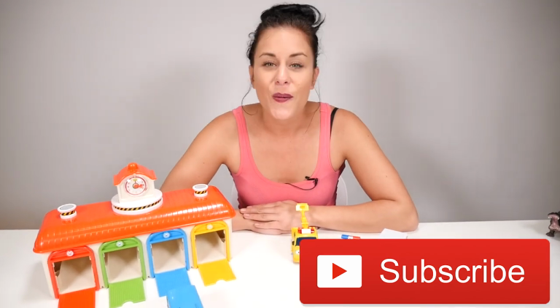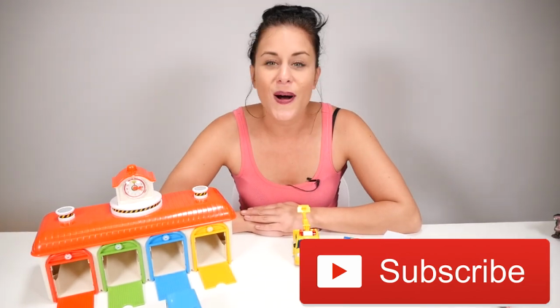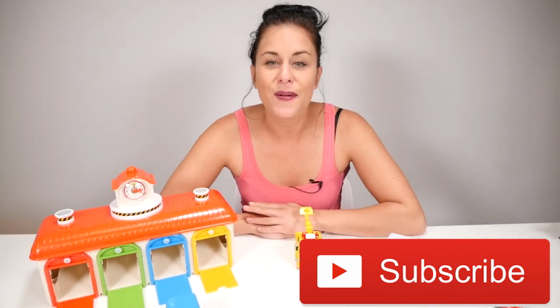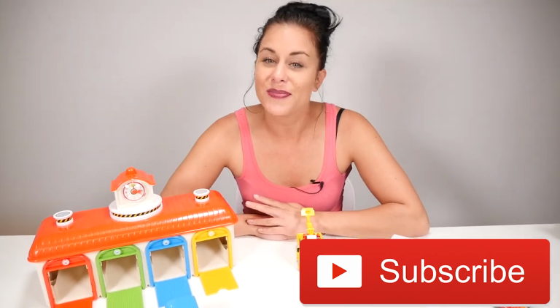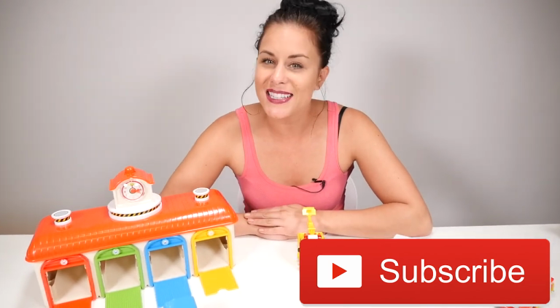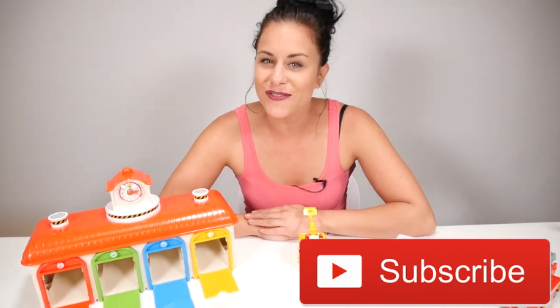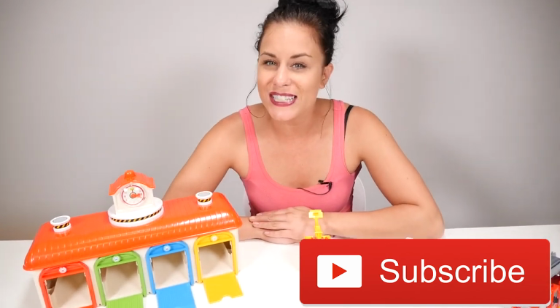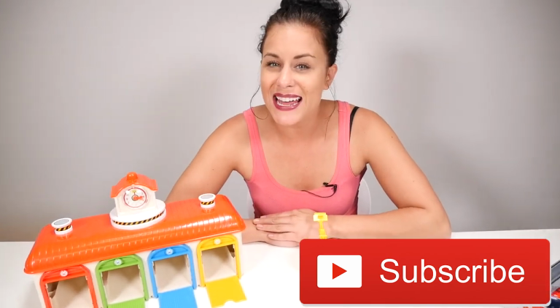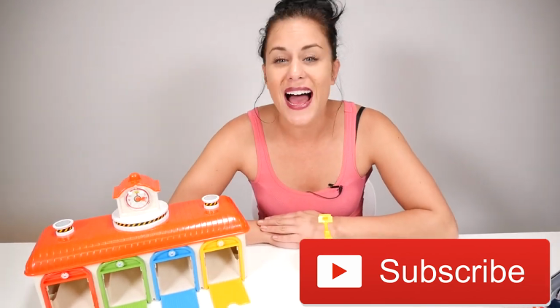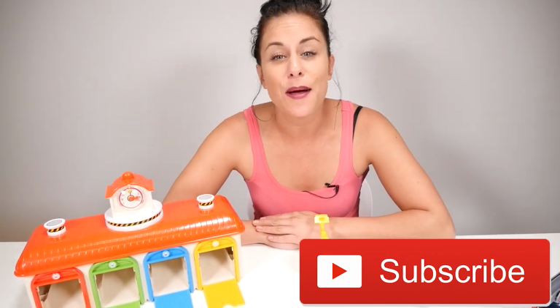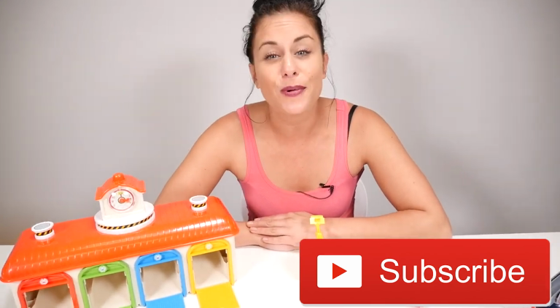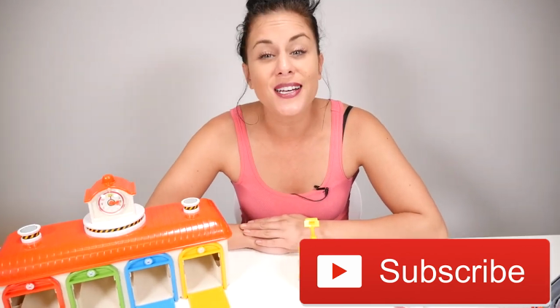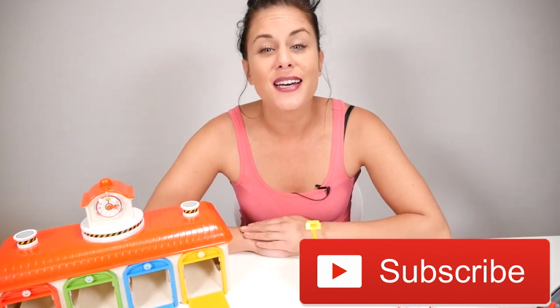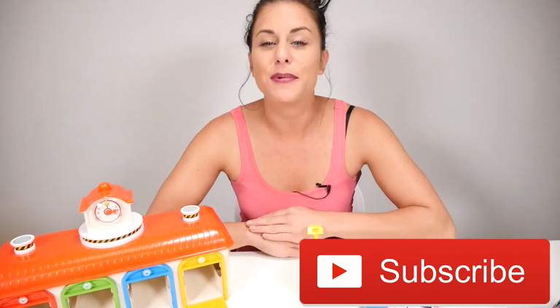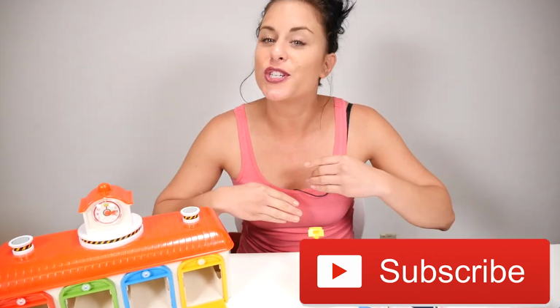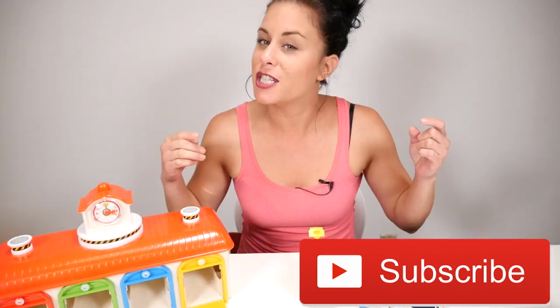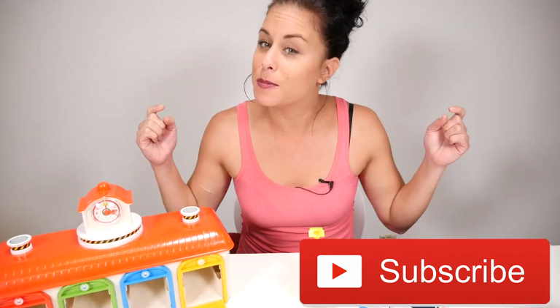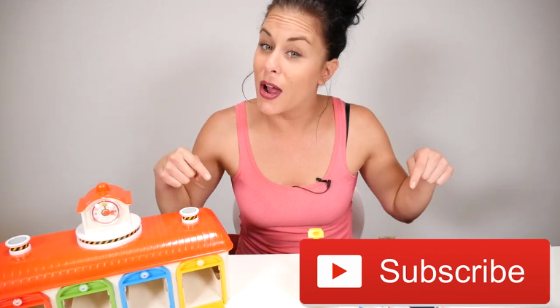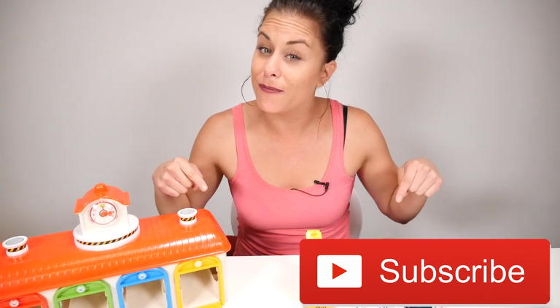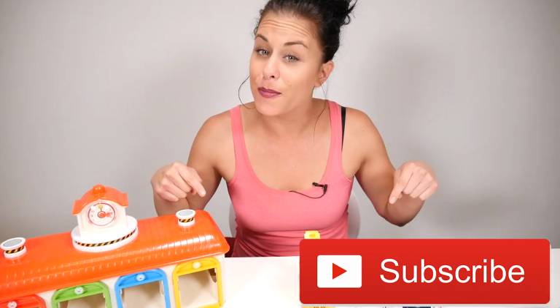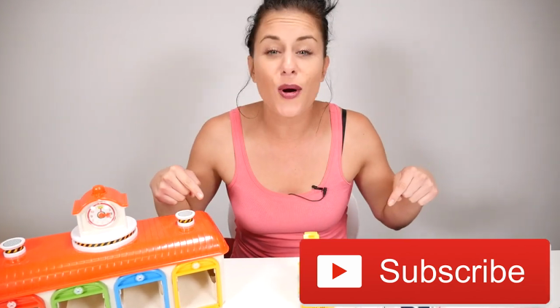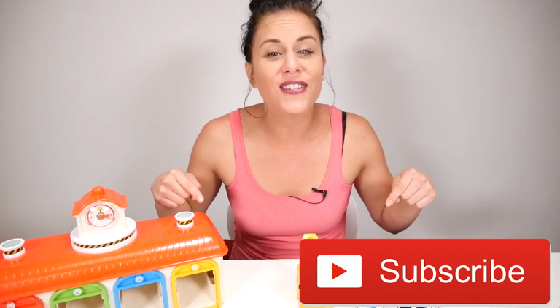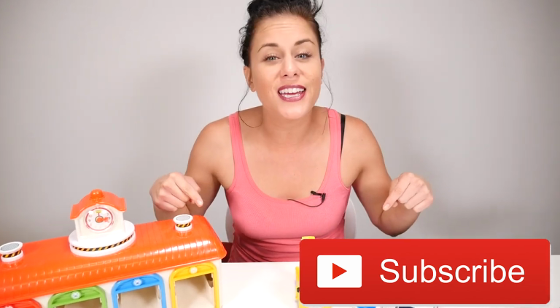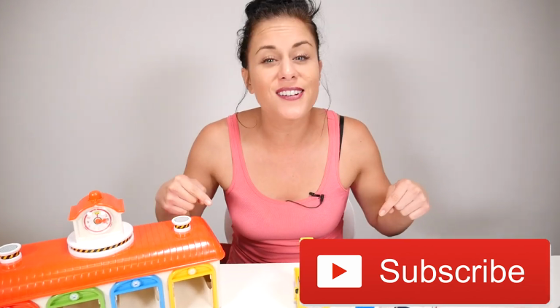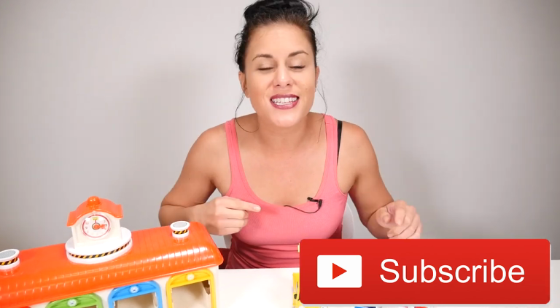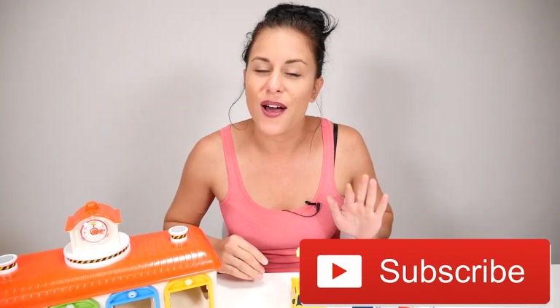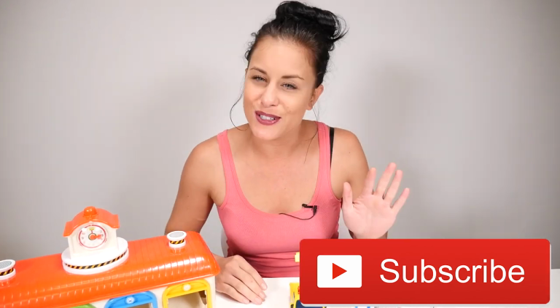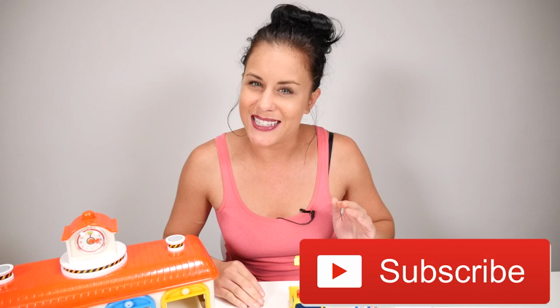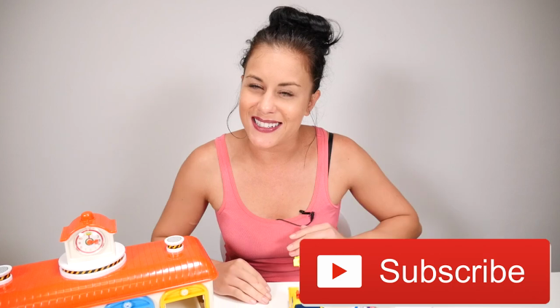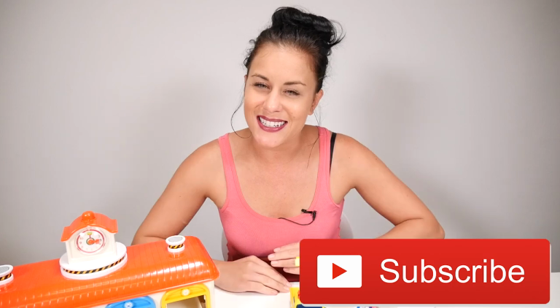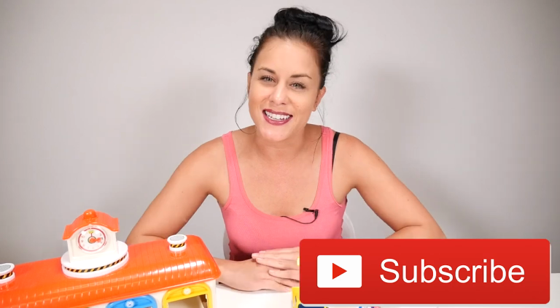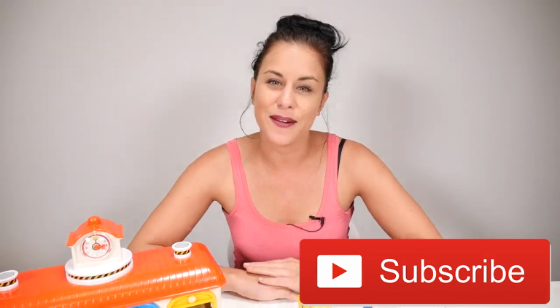That's it for today. I'm Brooke. Be sure to subscribe for more videos, and we'll see you next time.